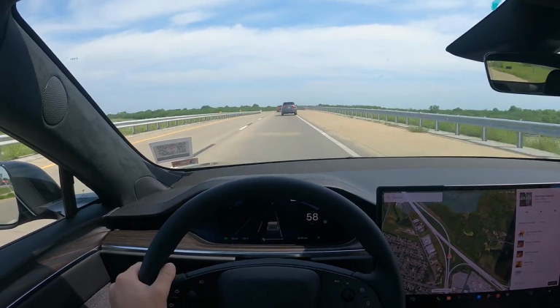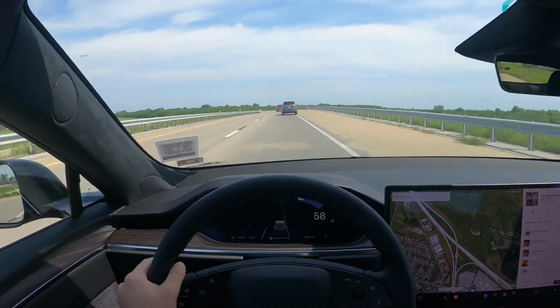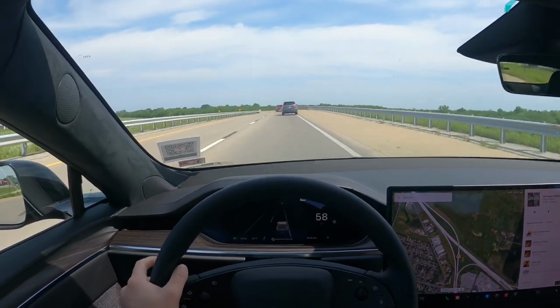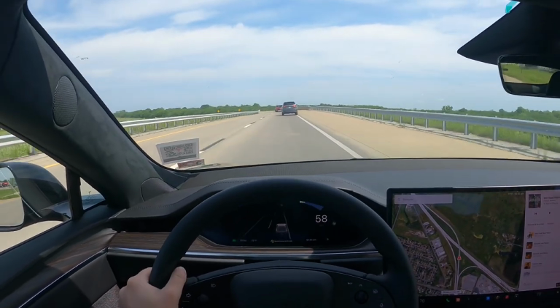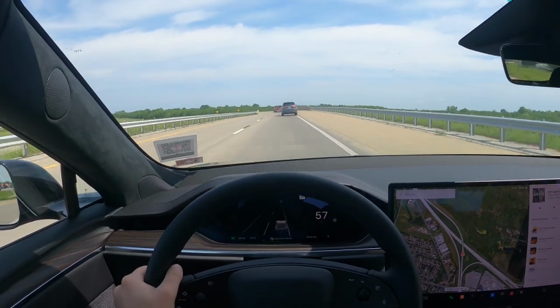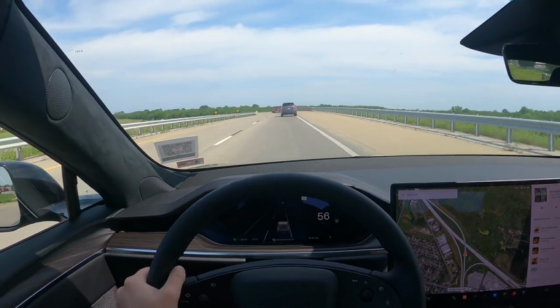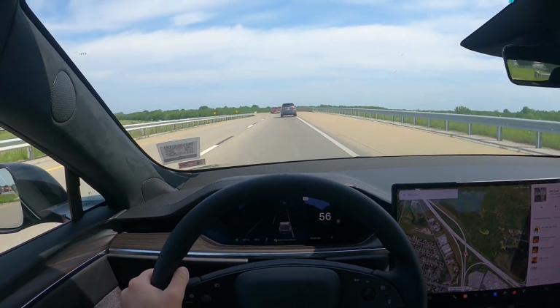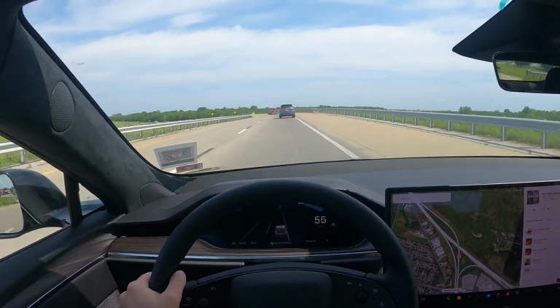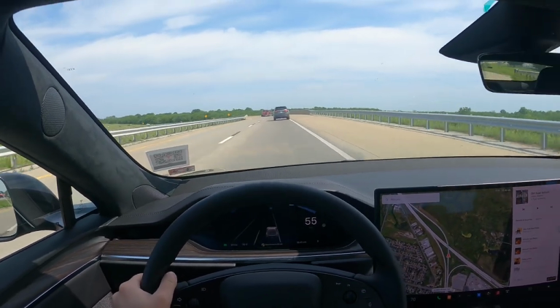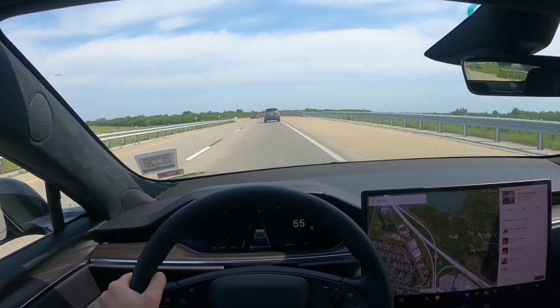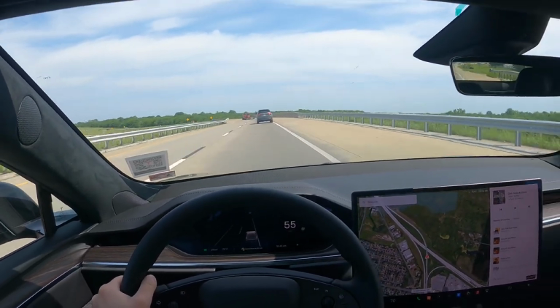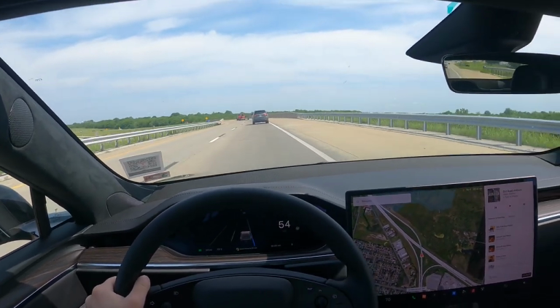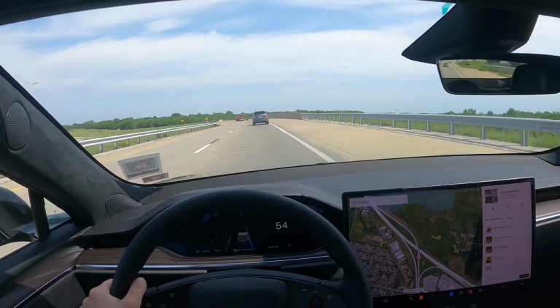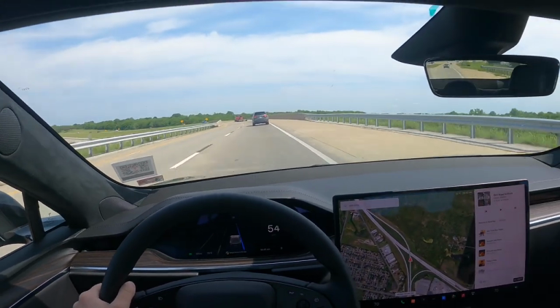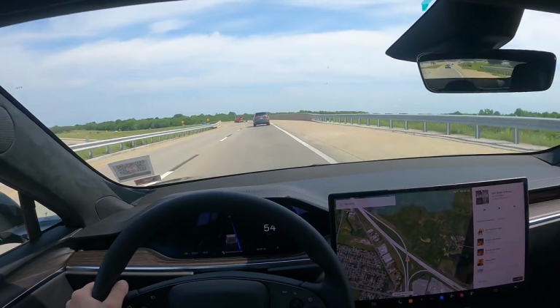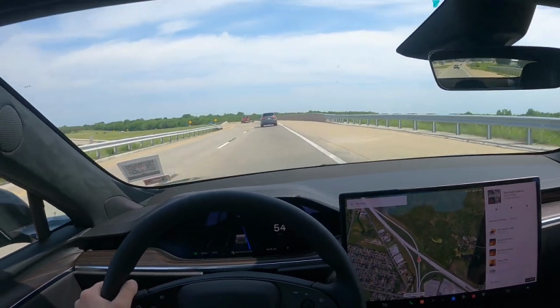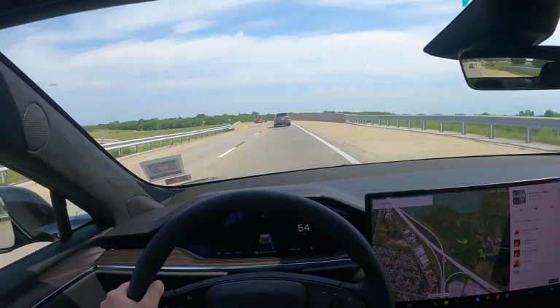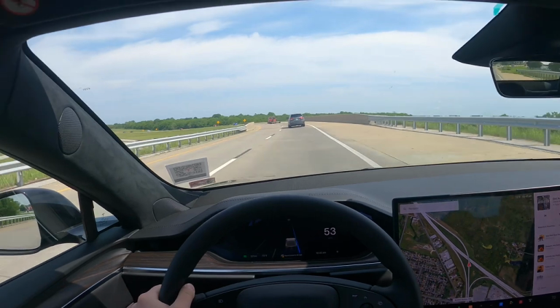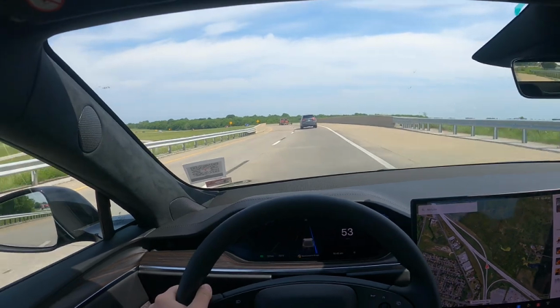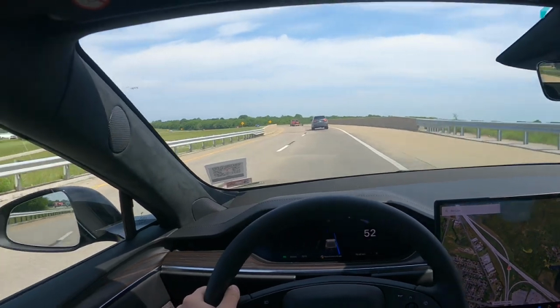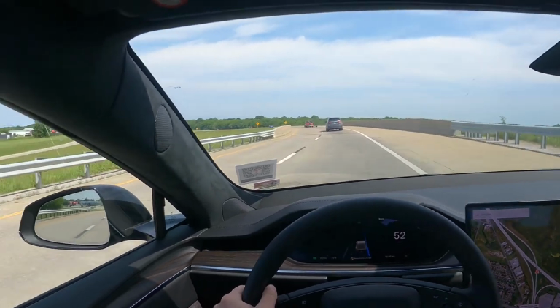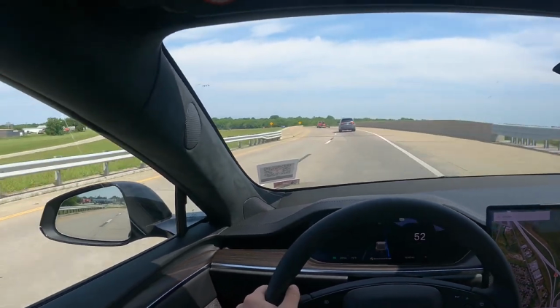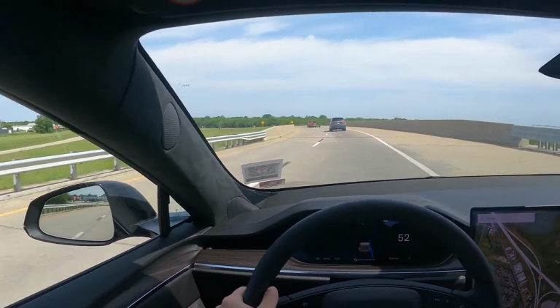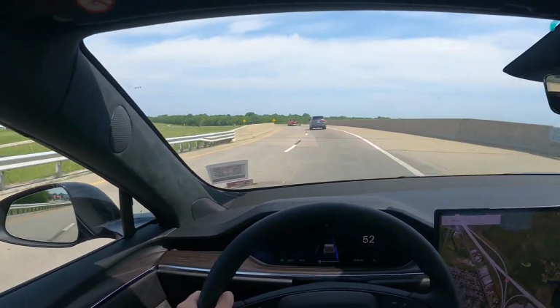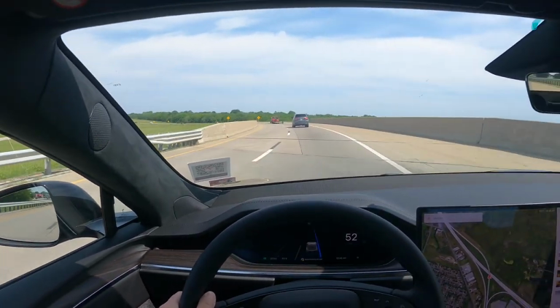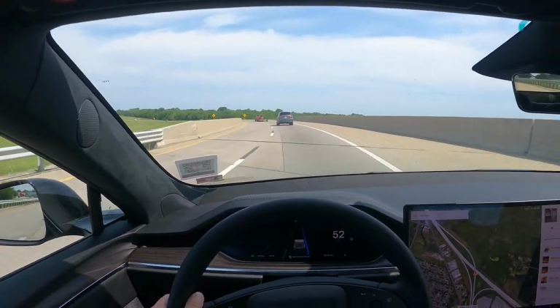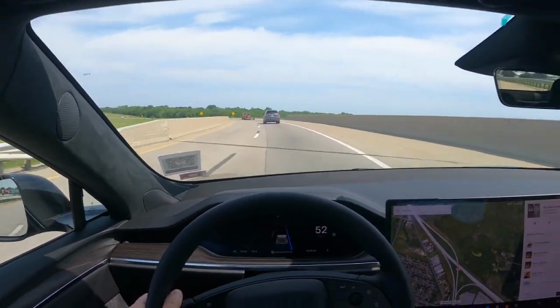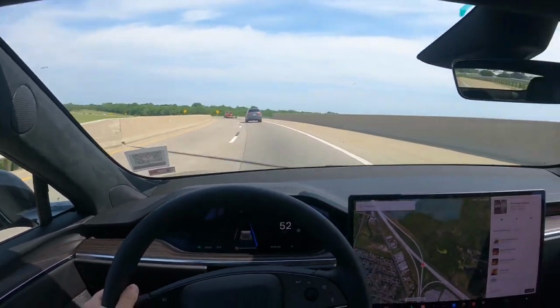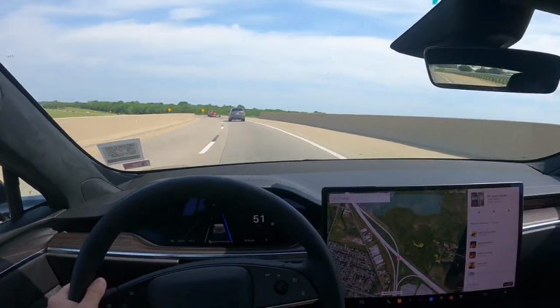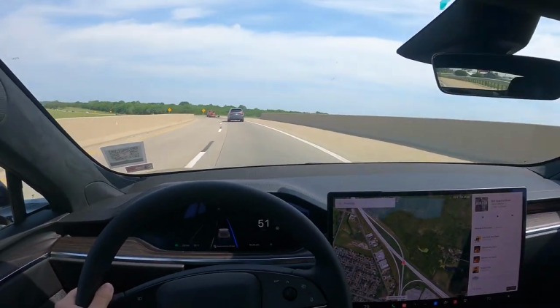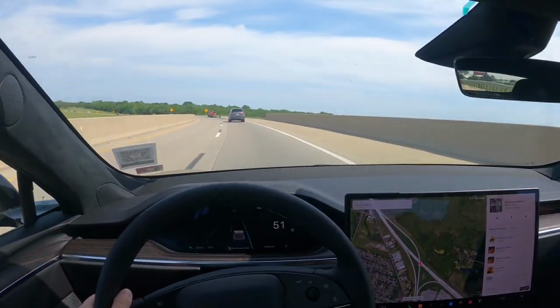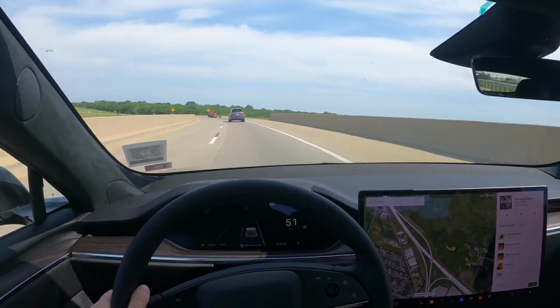This thing gets up there quick. Makes my Mustang feel slow.